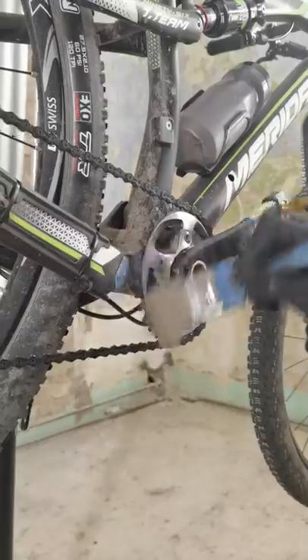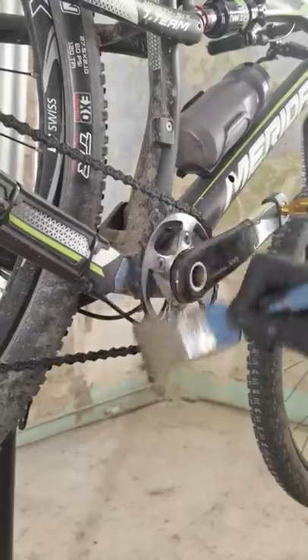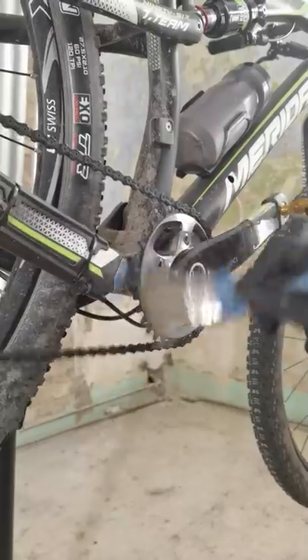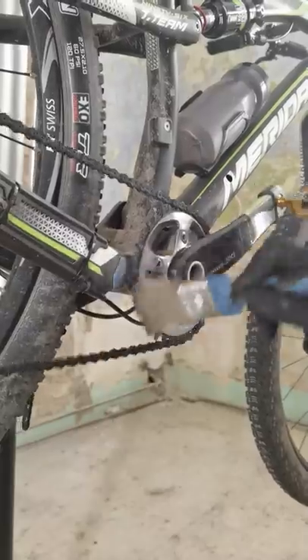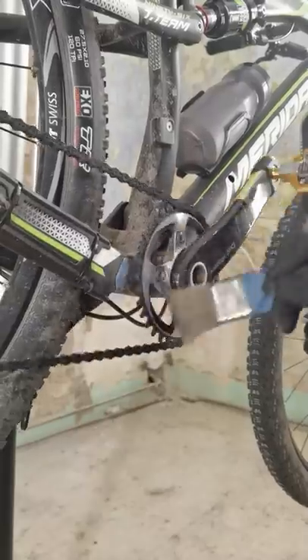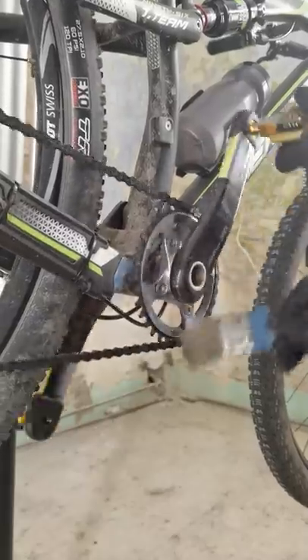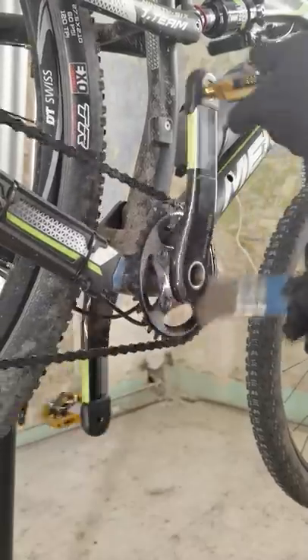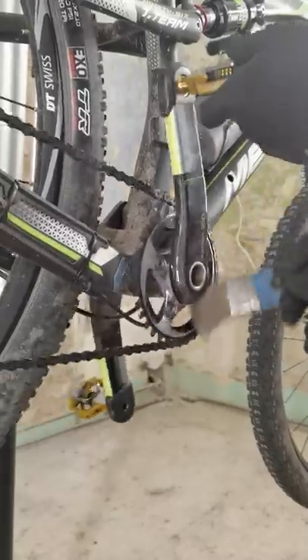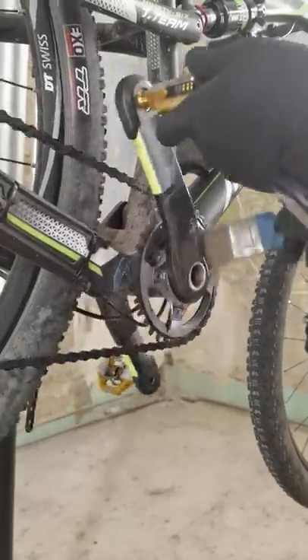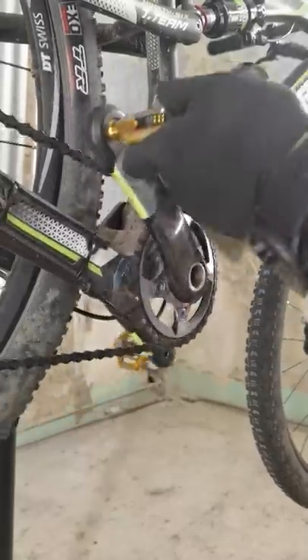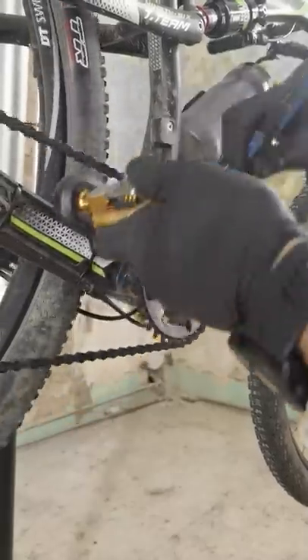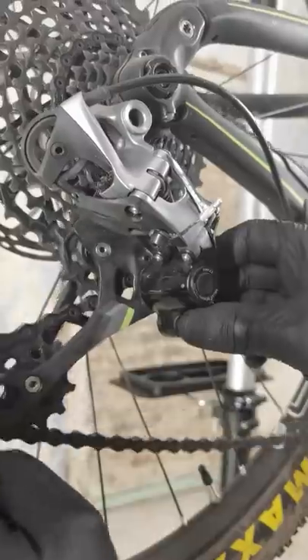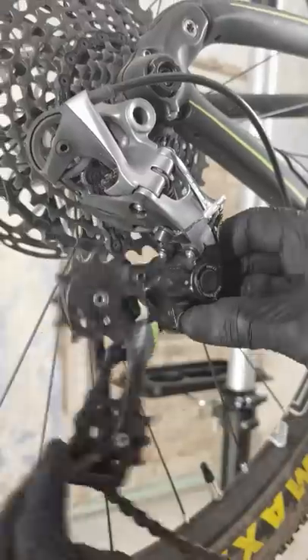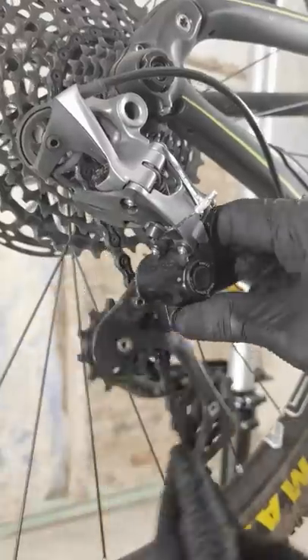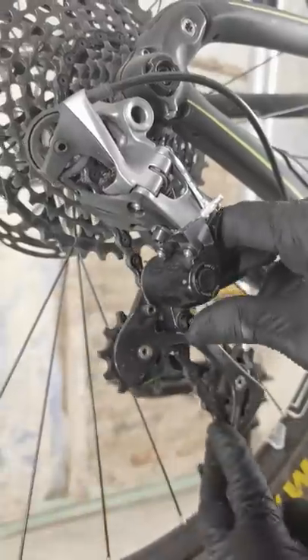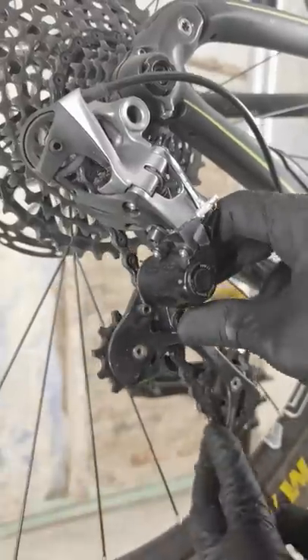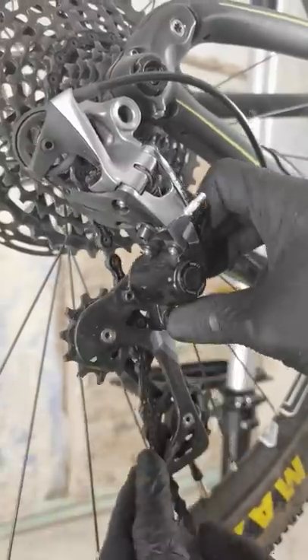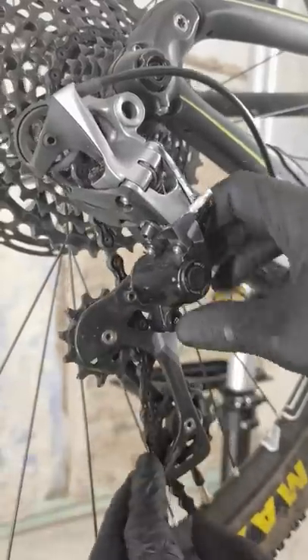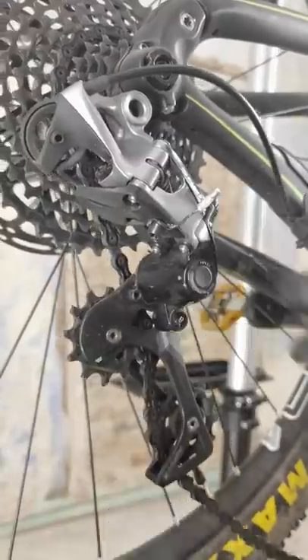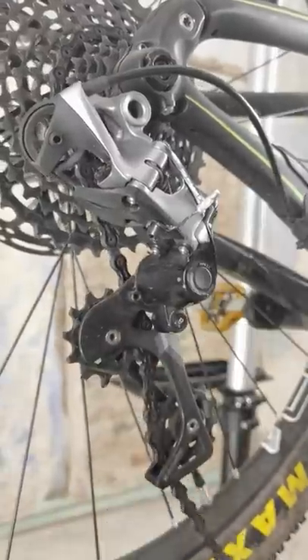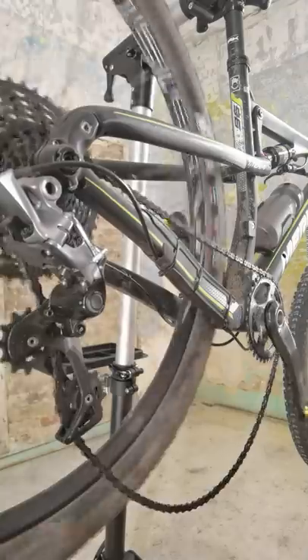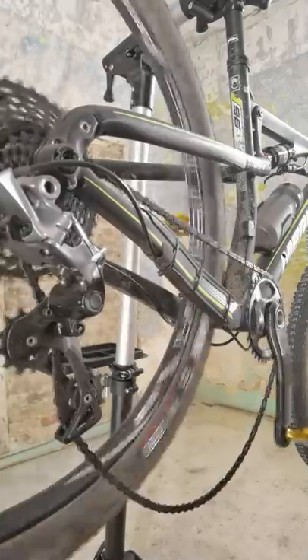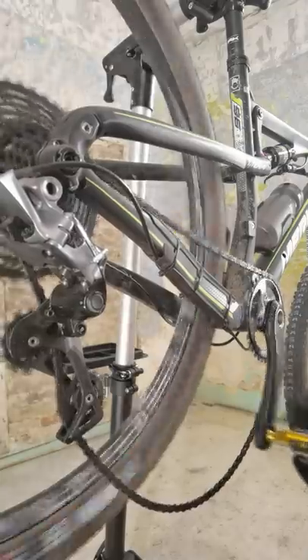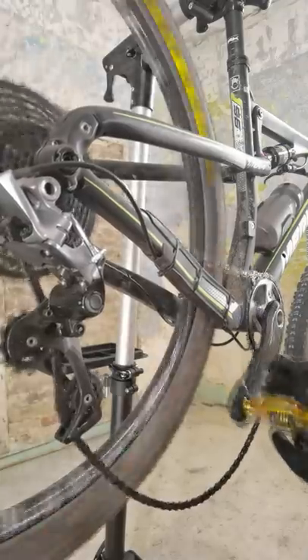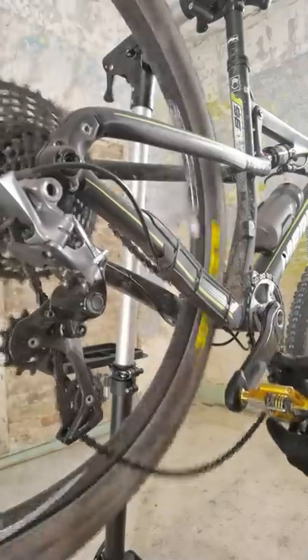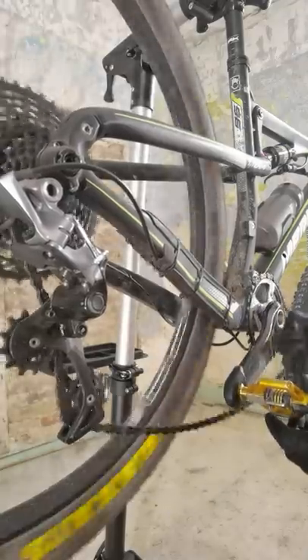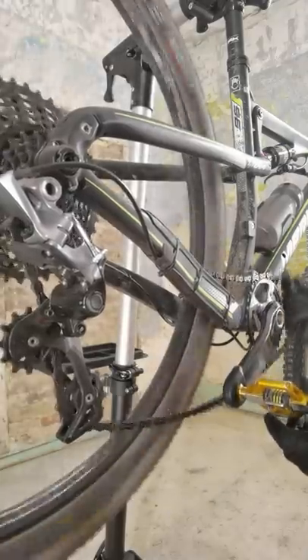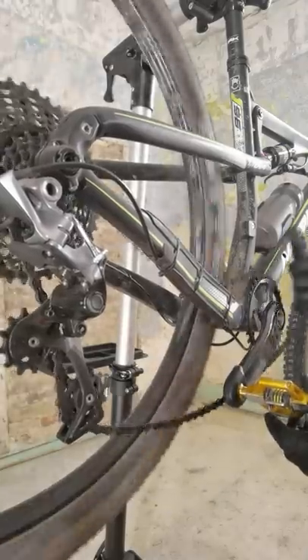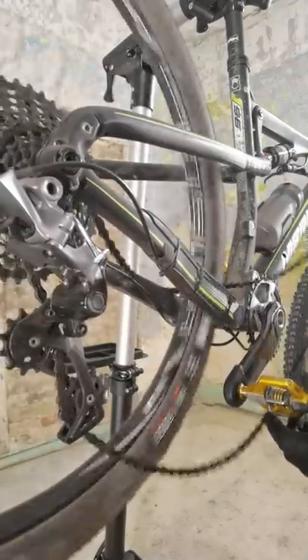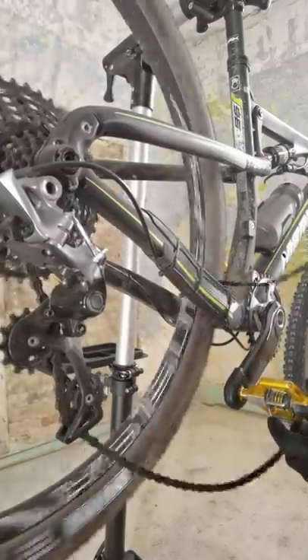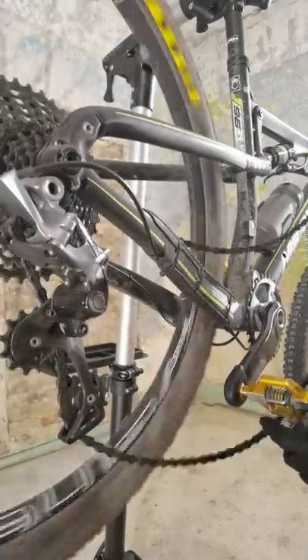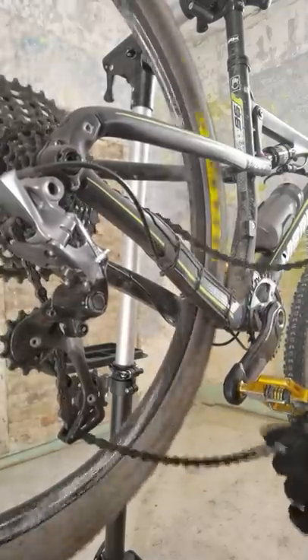Clean your operative field. Rear brake cage open and locked. Remove the chain. This is a SRAM drivetrain.